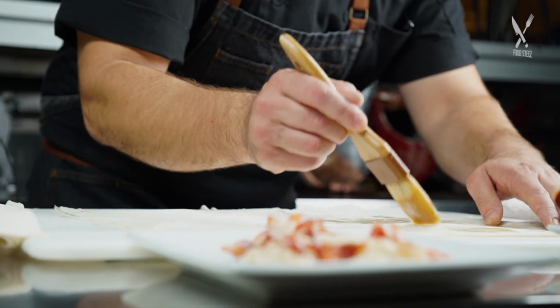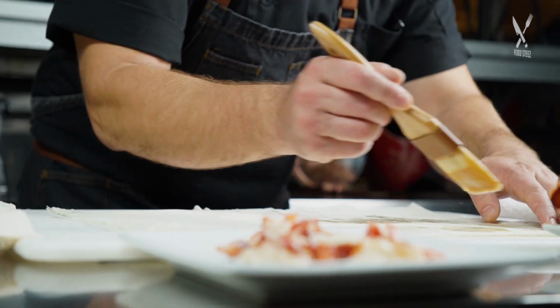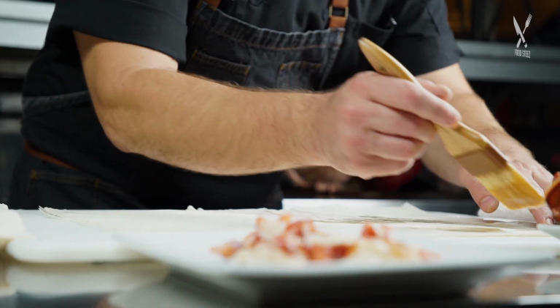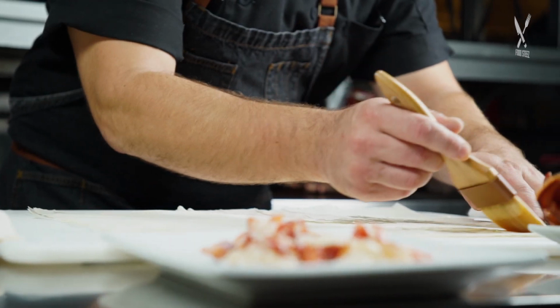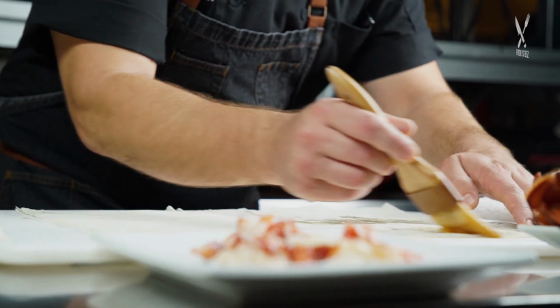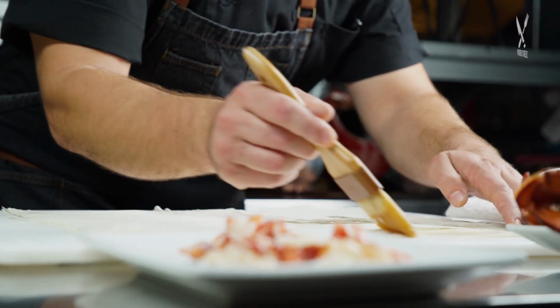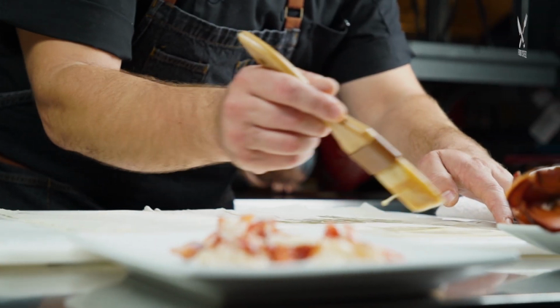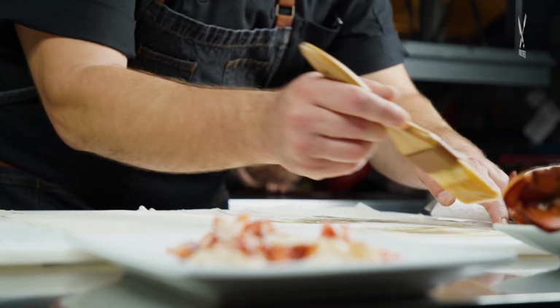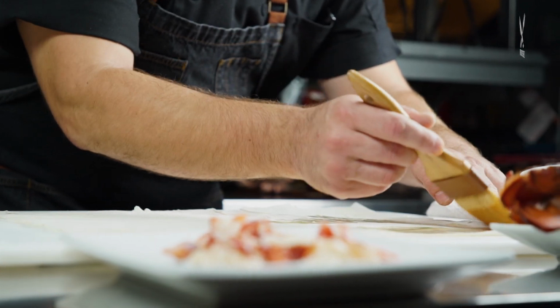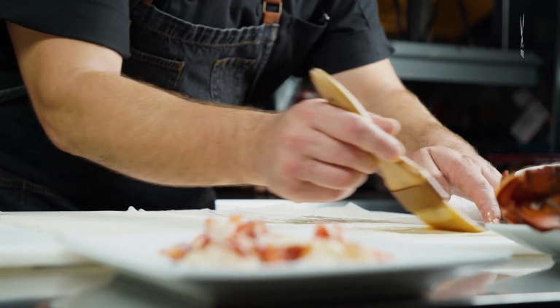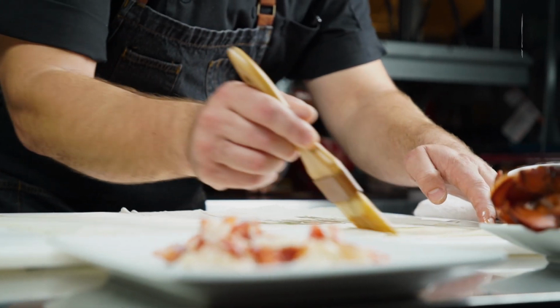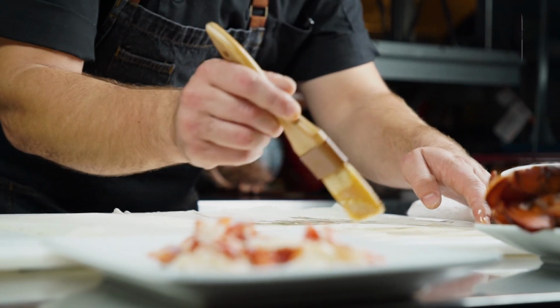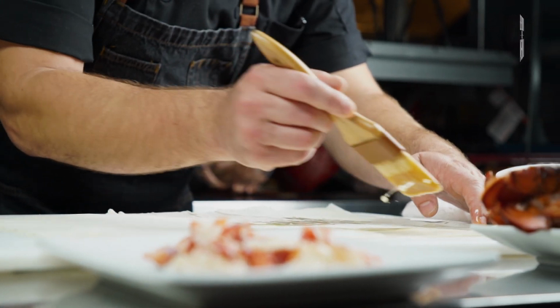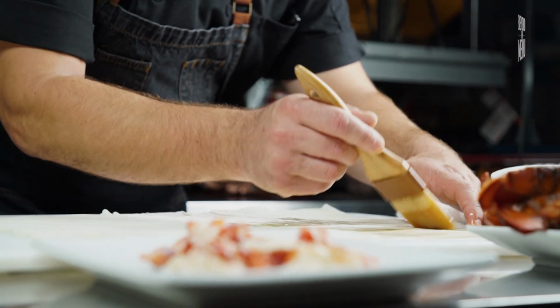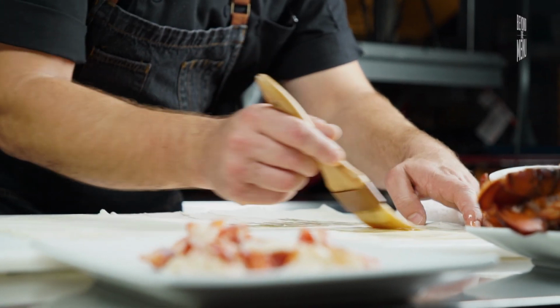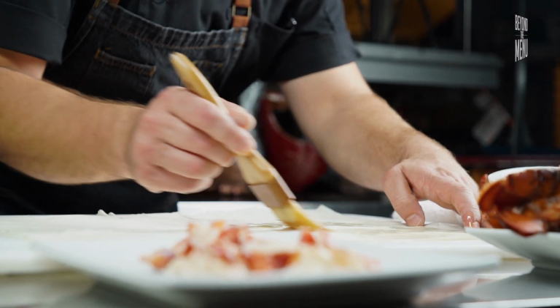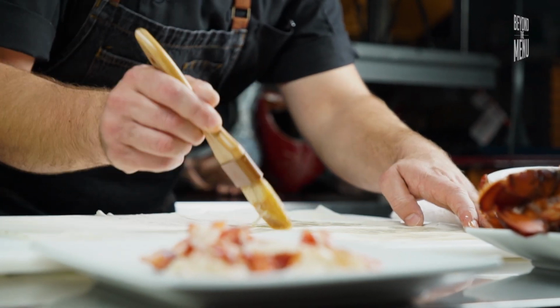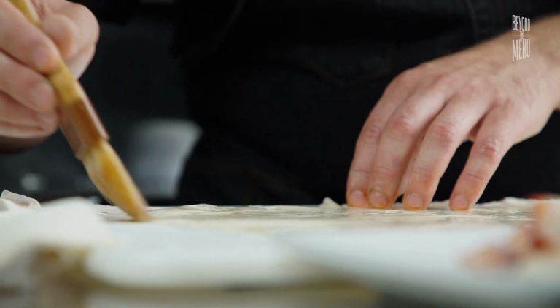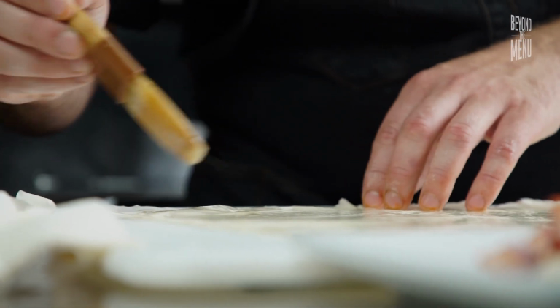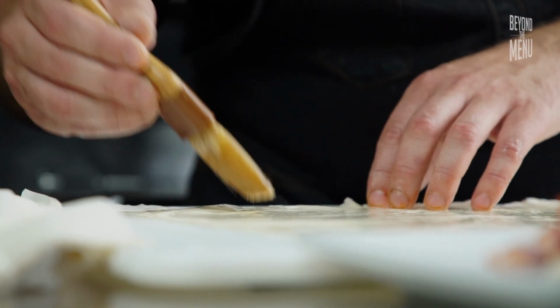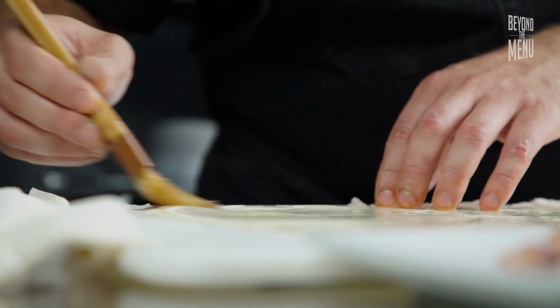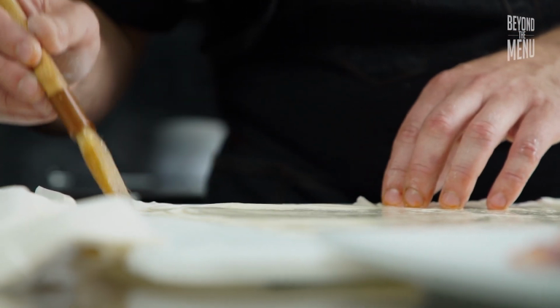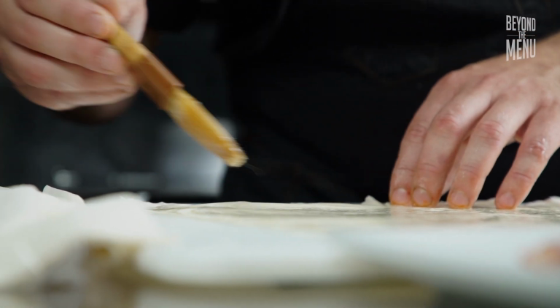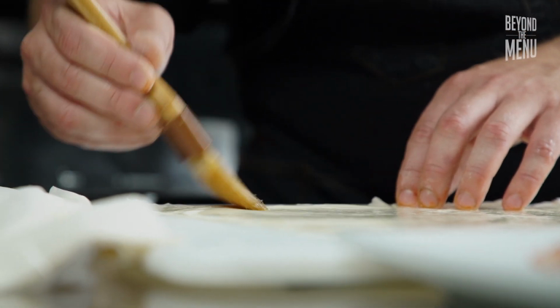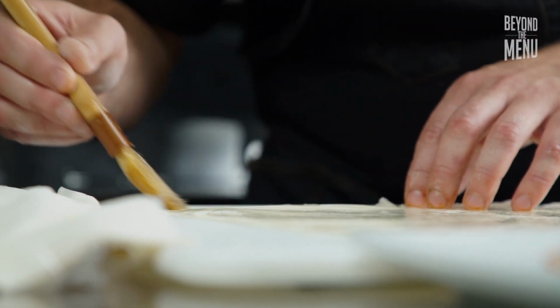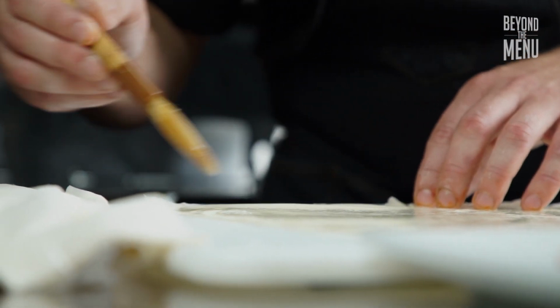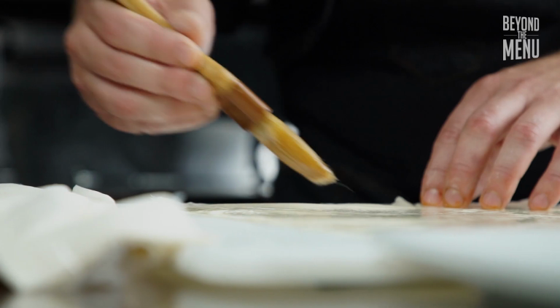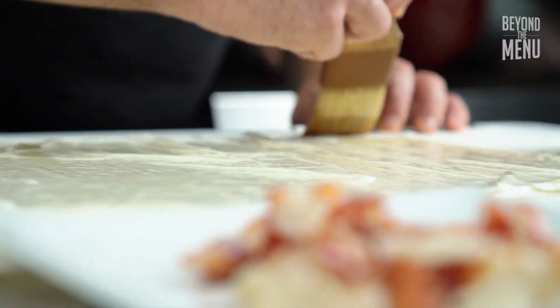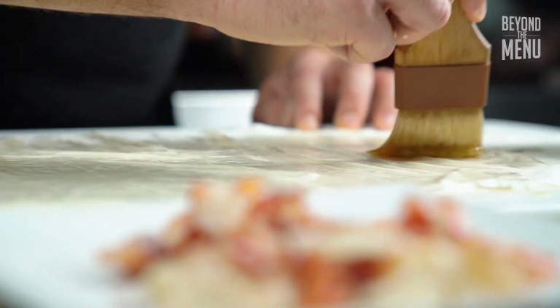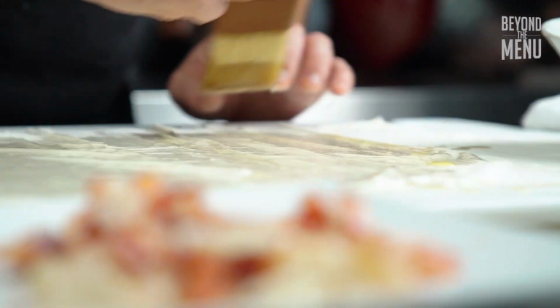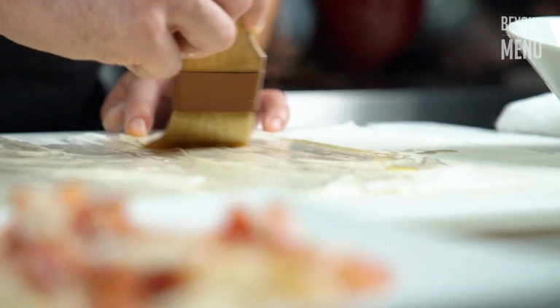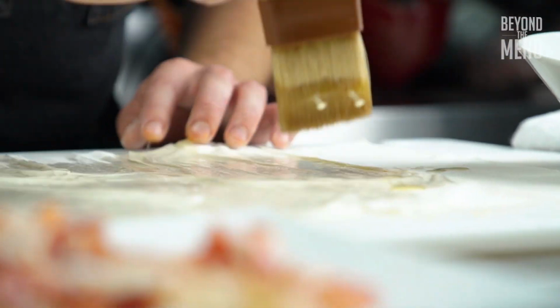So we got our phyllo dough here. I like to go two at a time because they're very, very thin, and really baste that butter on there.